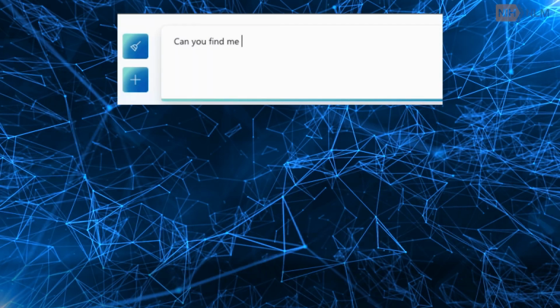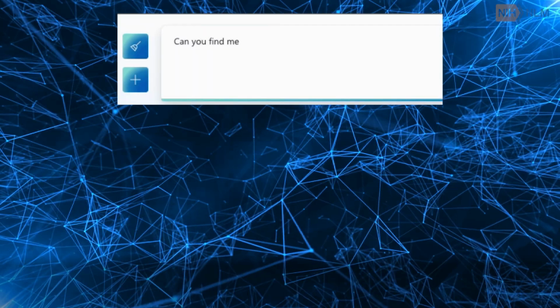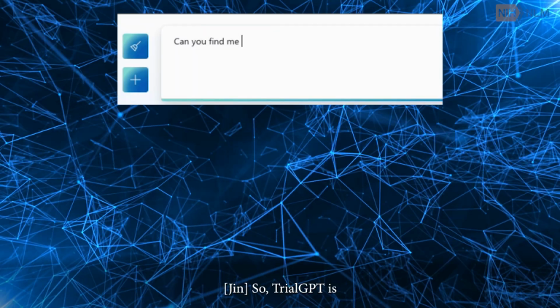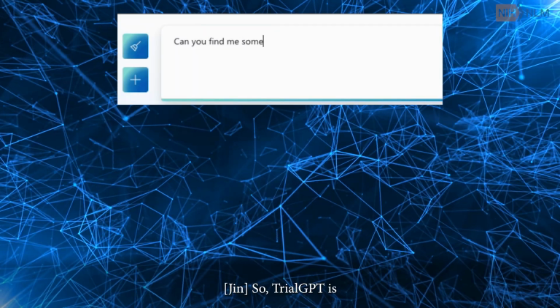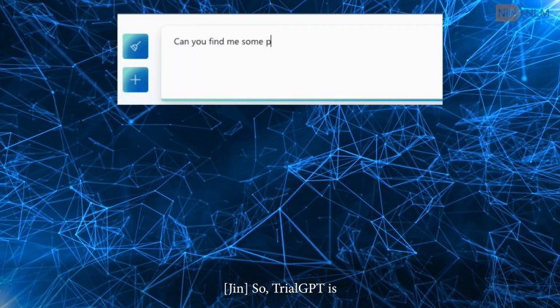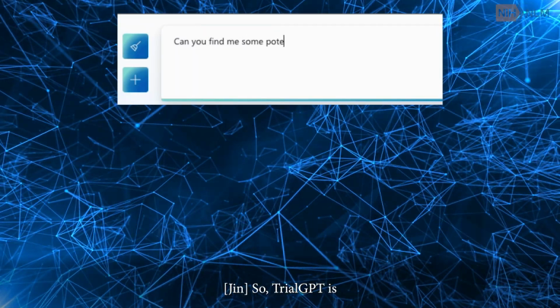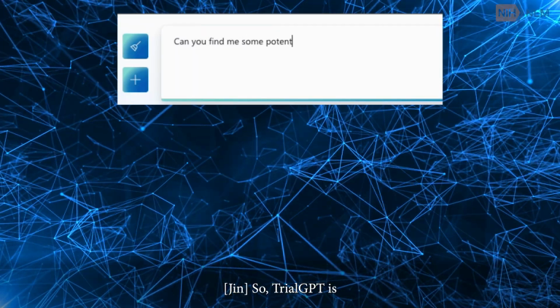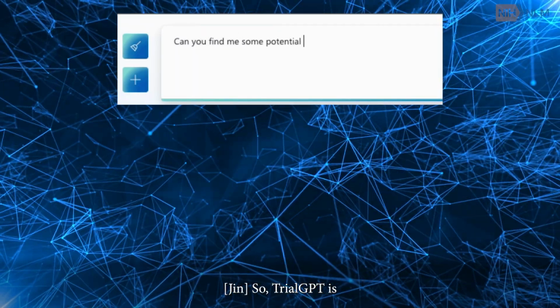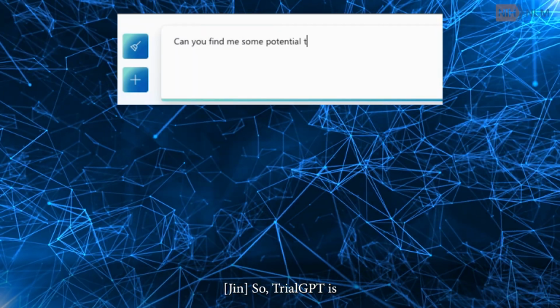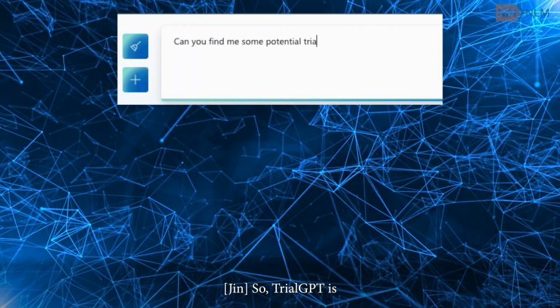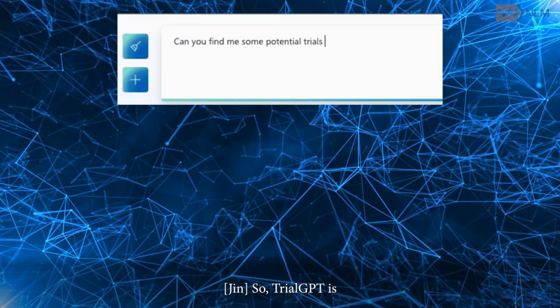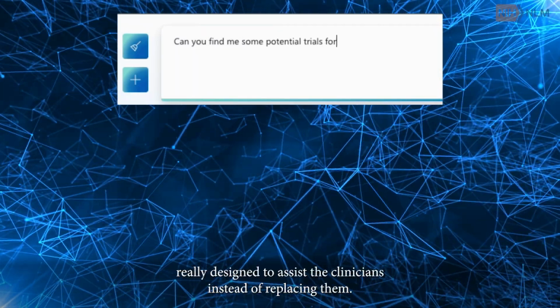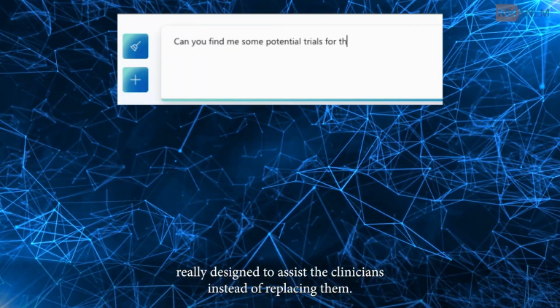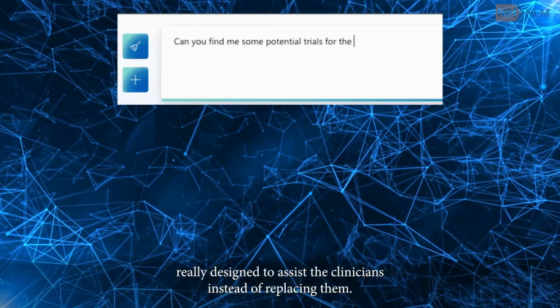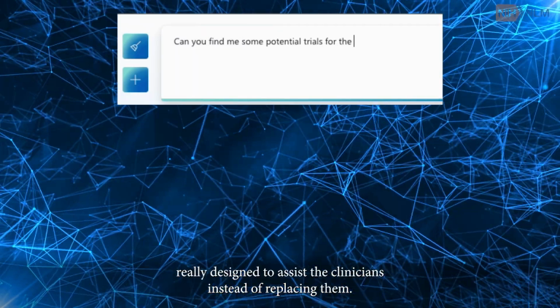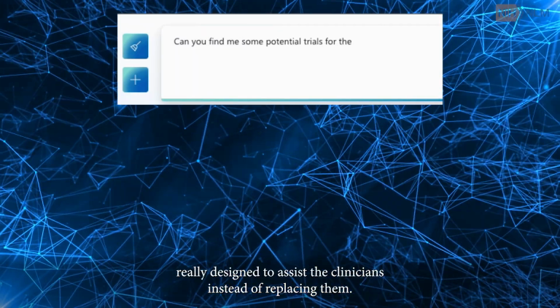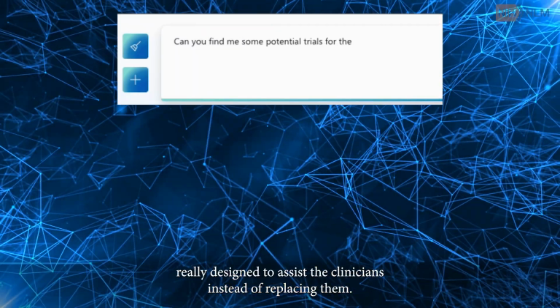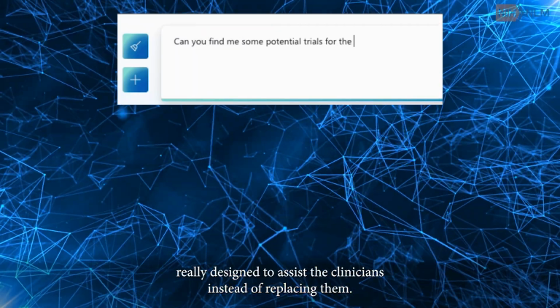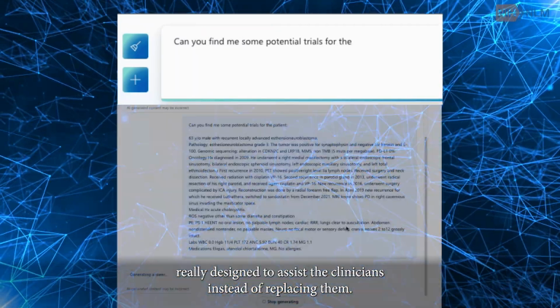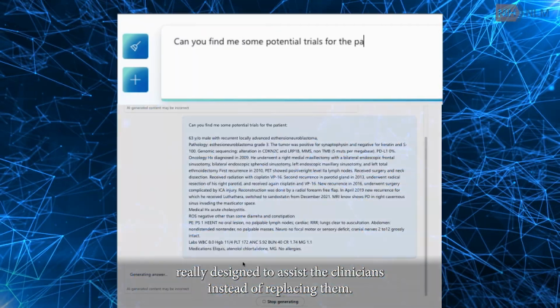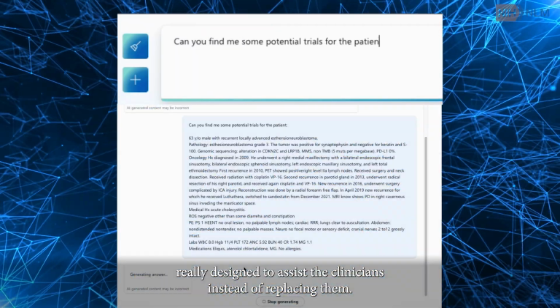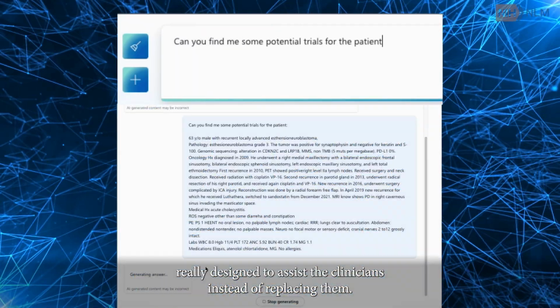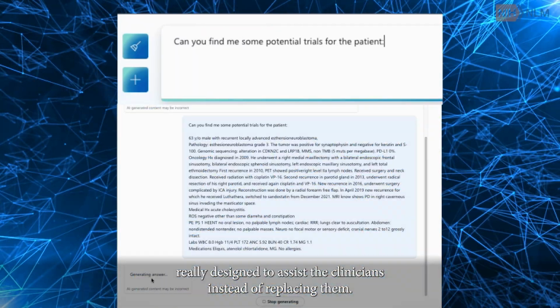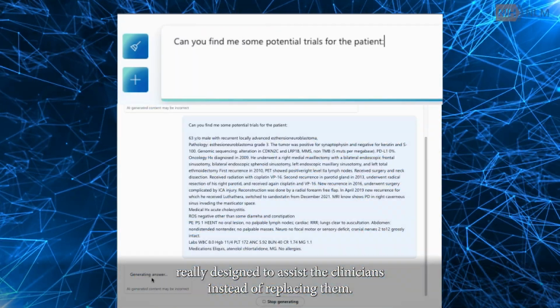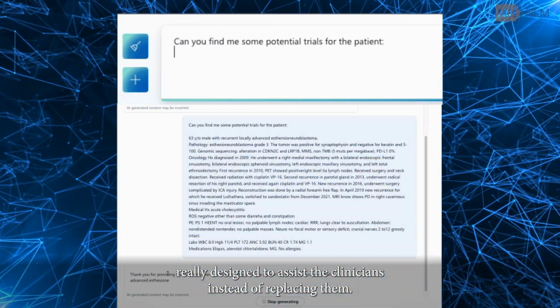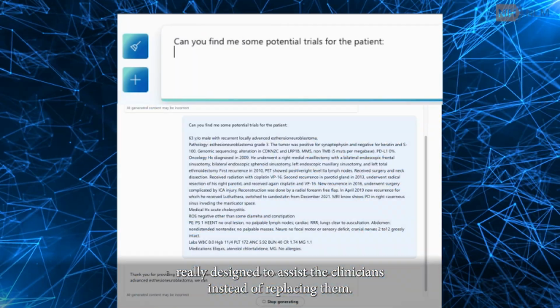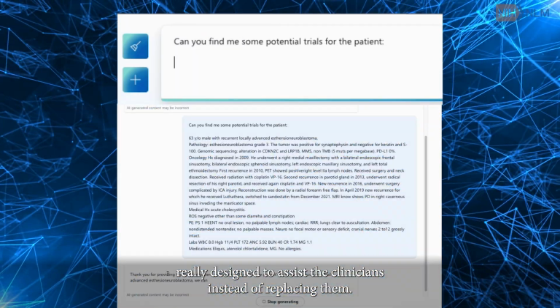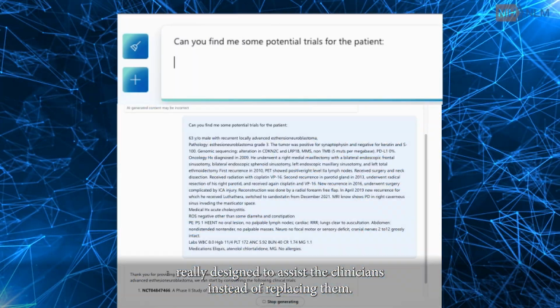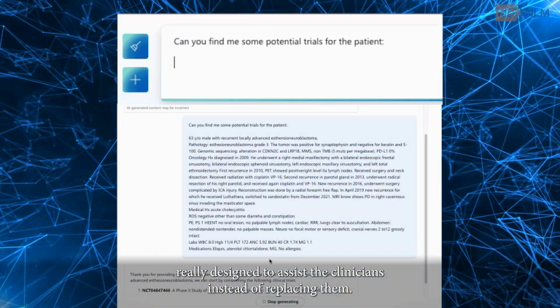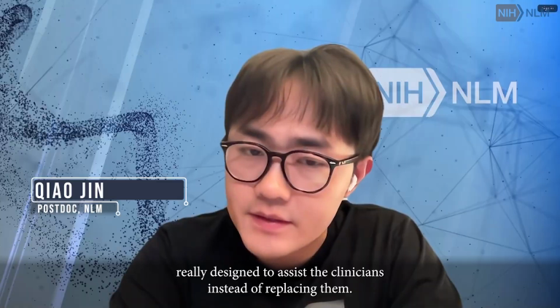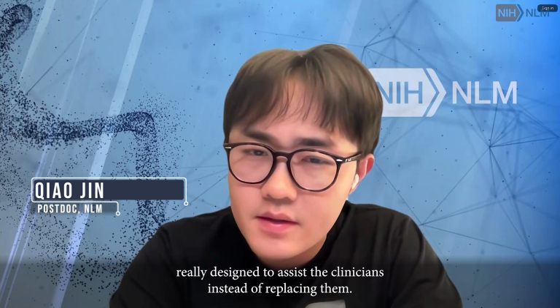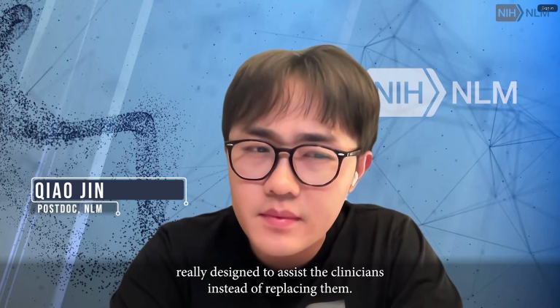TrialGPT is really designed to assist clinicians instead of replacing them.